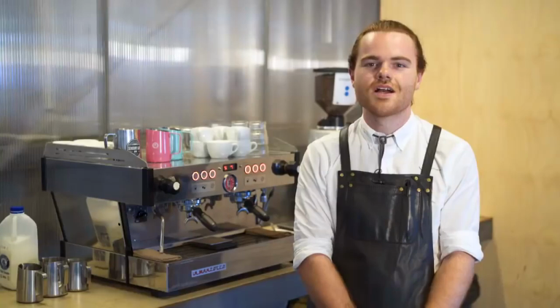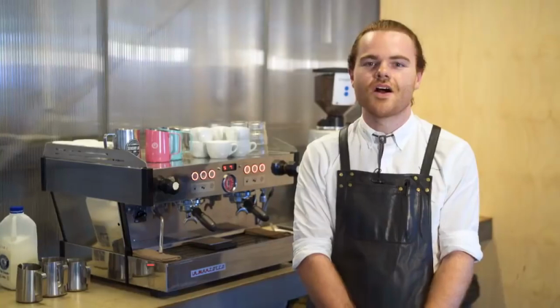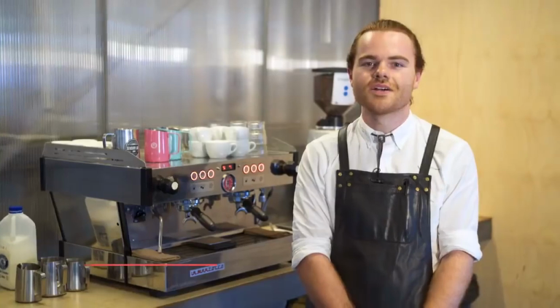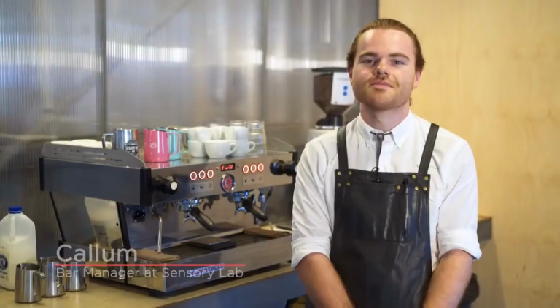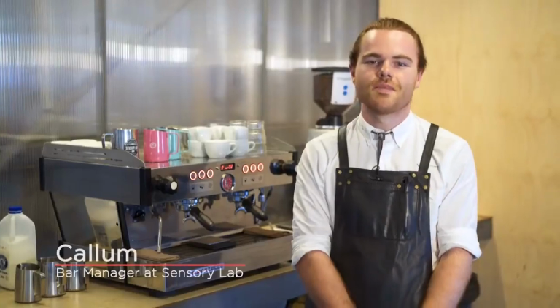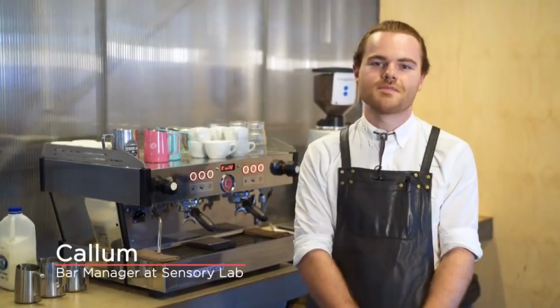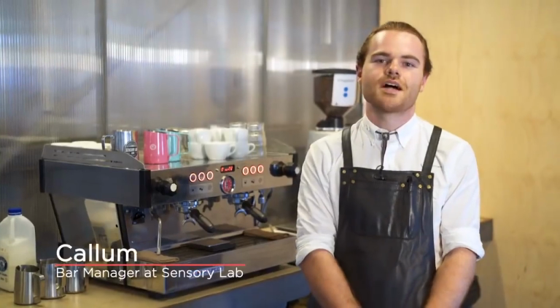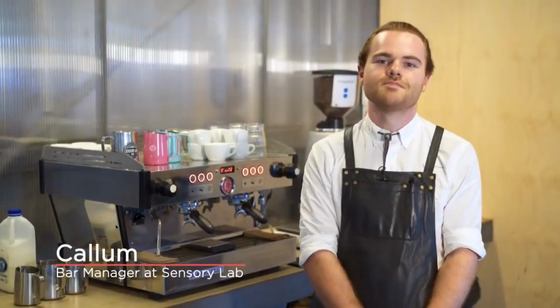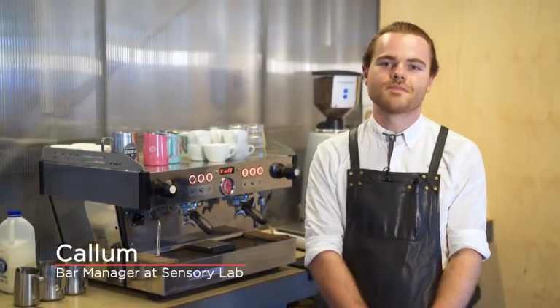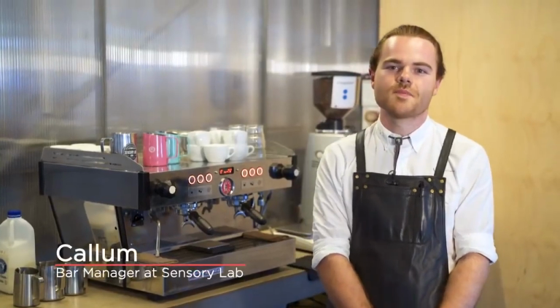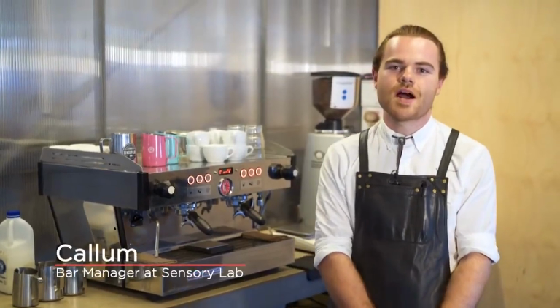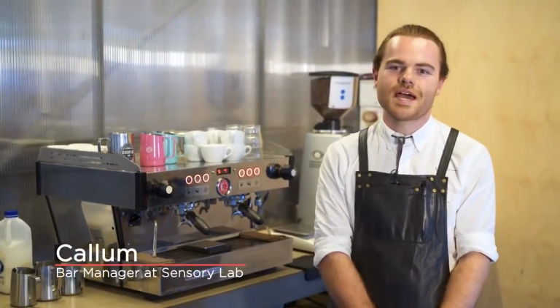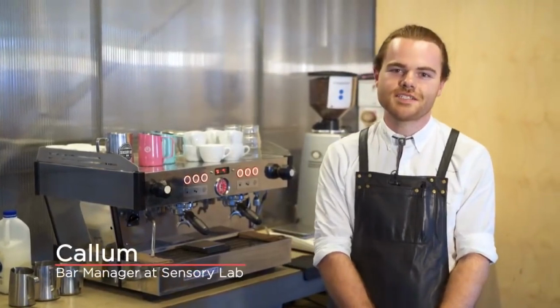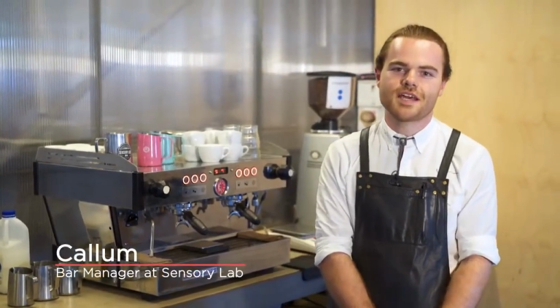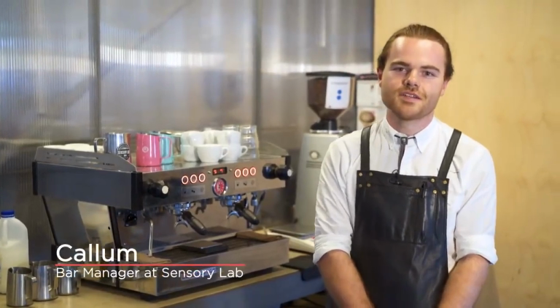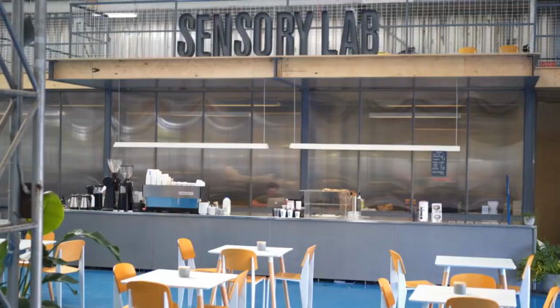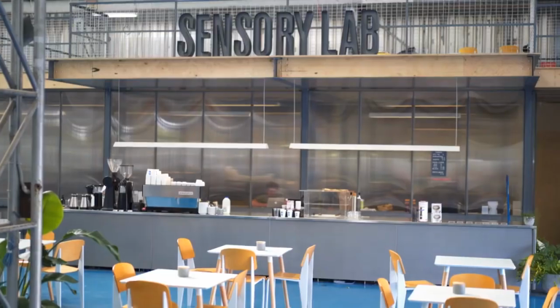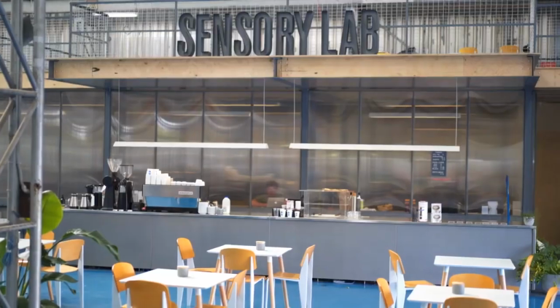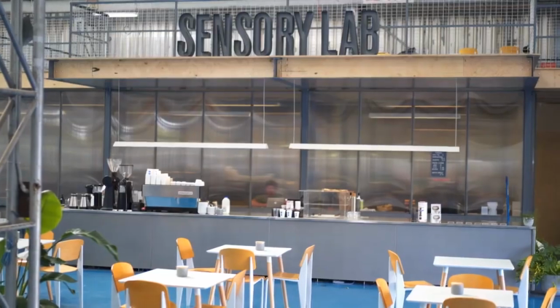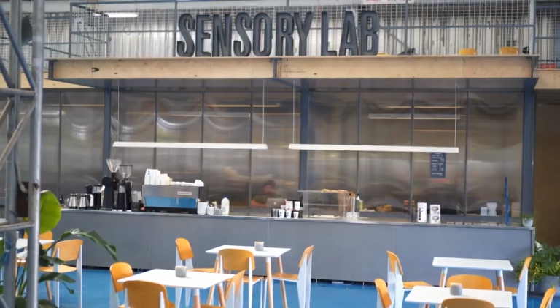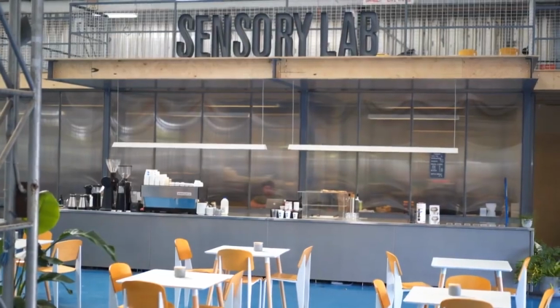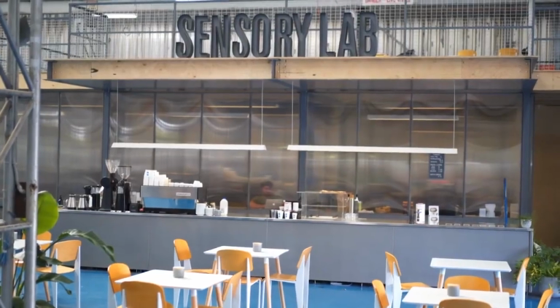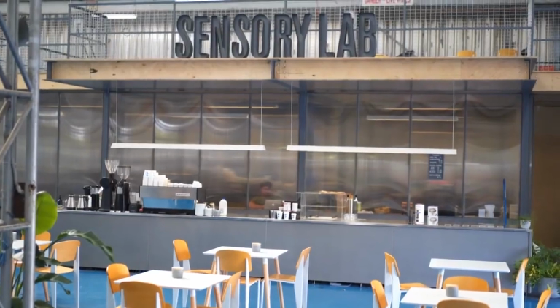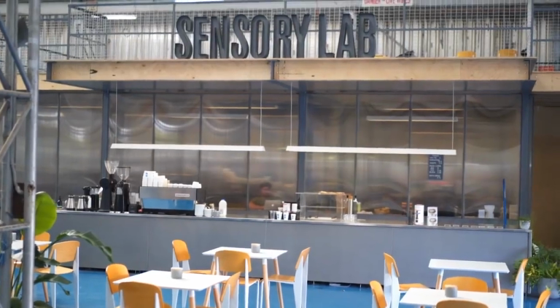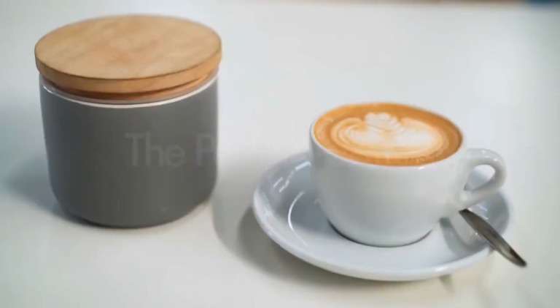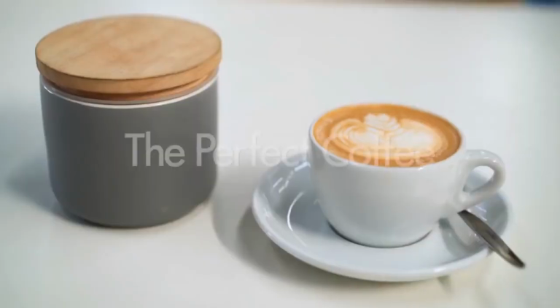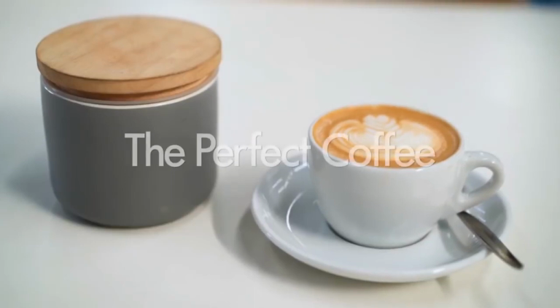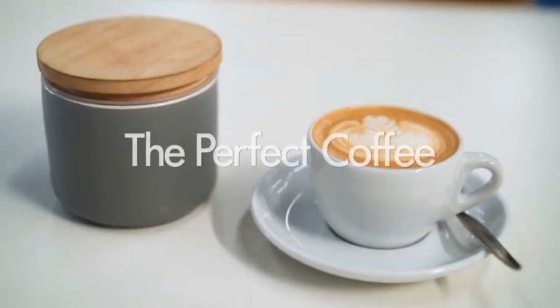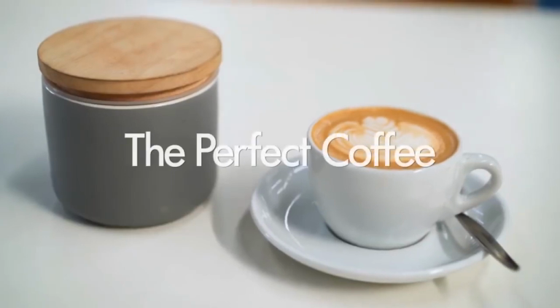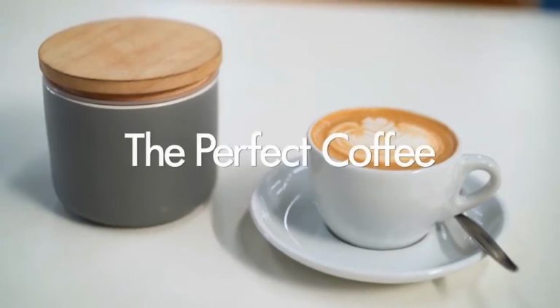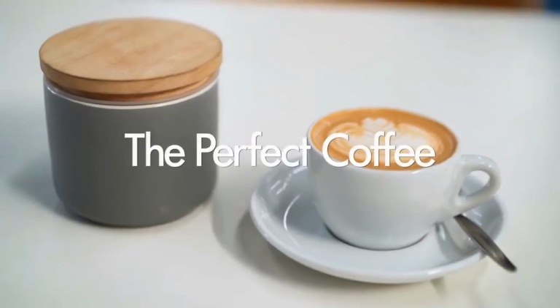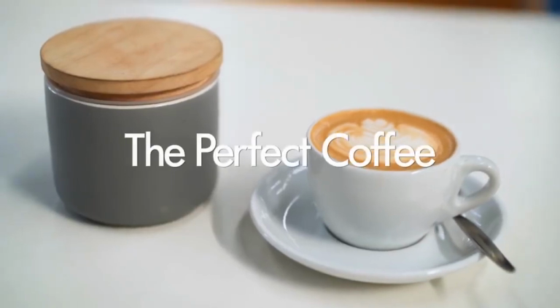Hi guys, my name's Callum. I'm the bar manager down here at Sensory Lab Port Melbourne. I'm going to take you through how to make the perfect coffee.